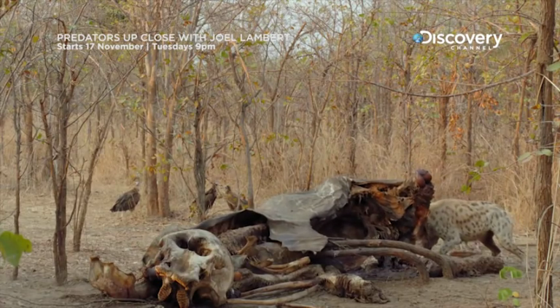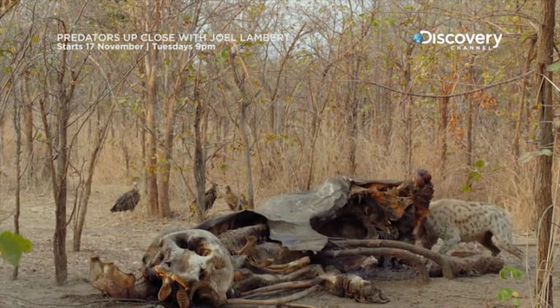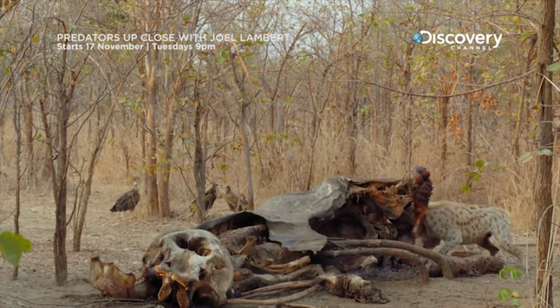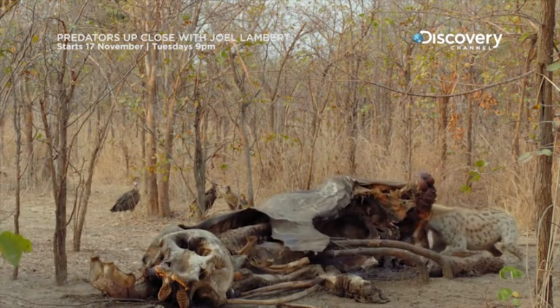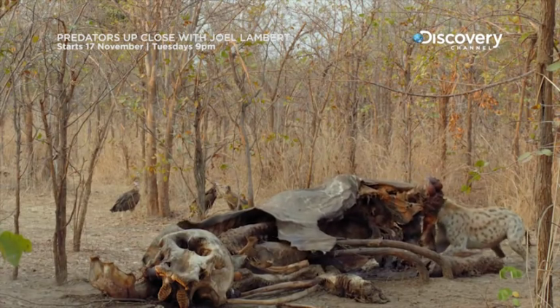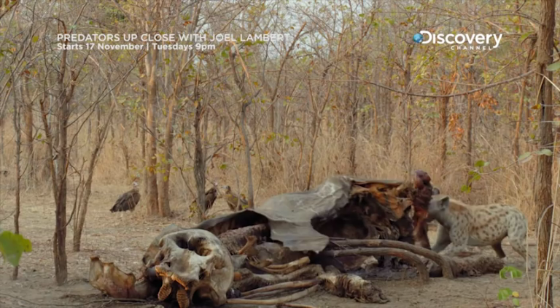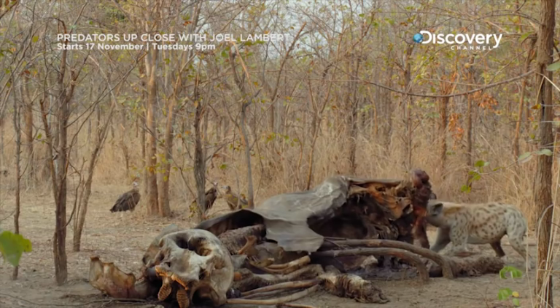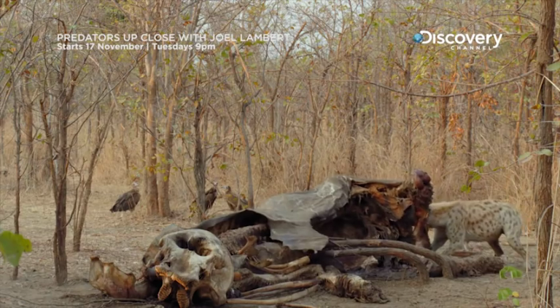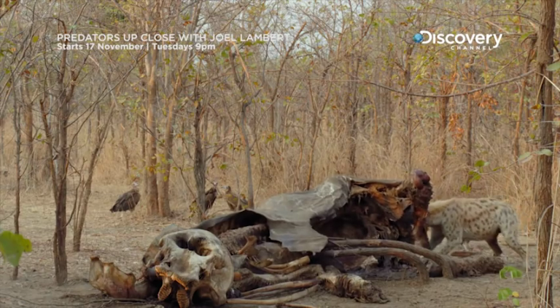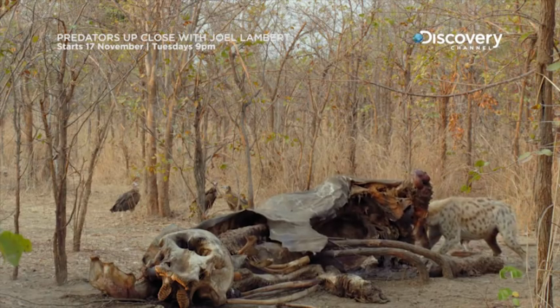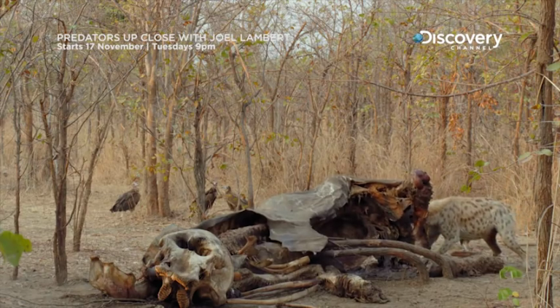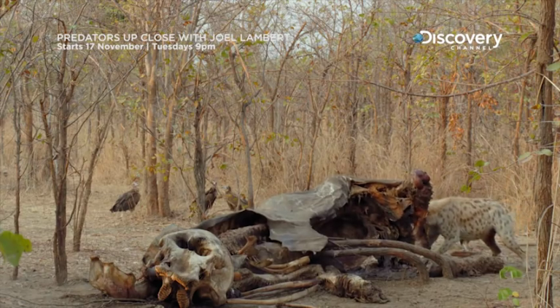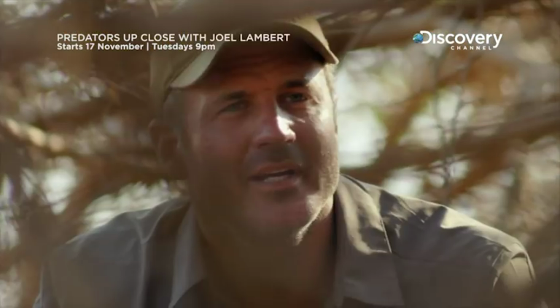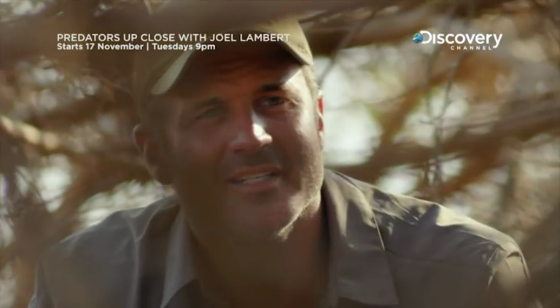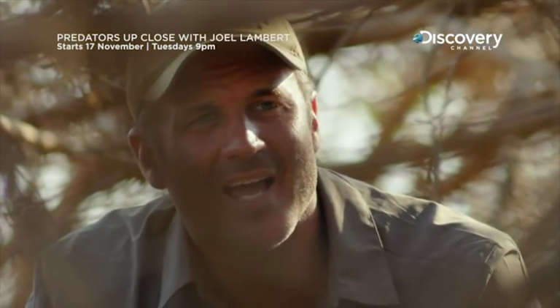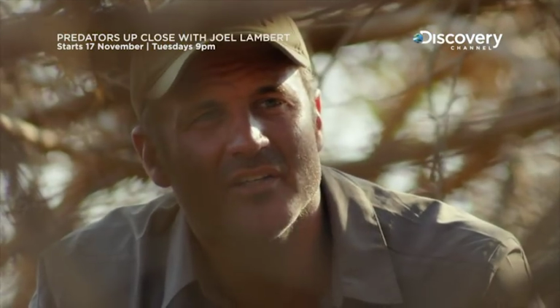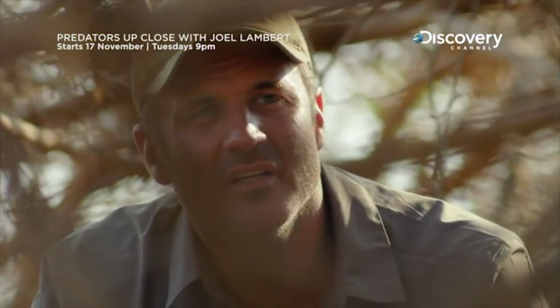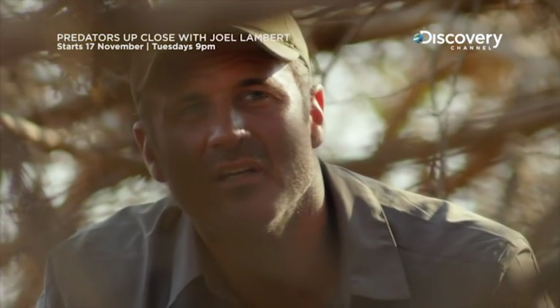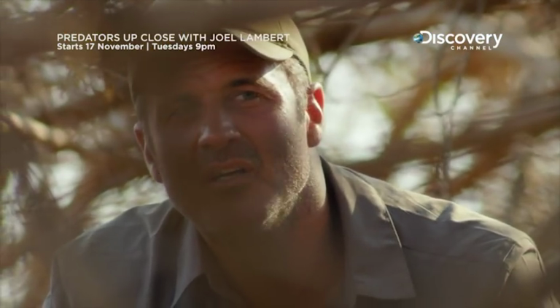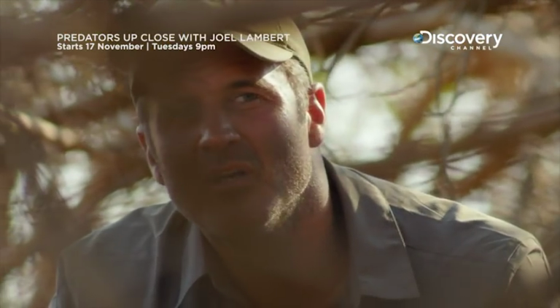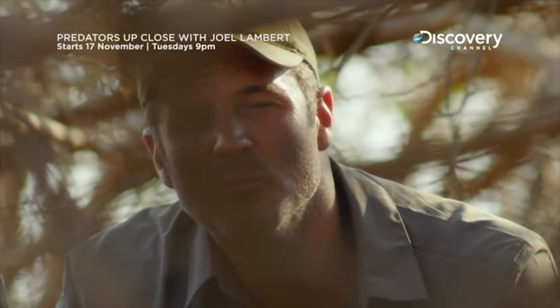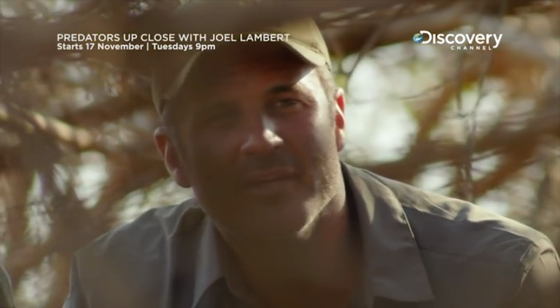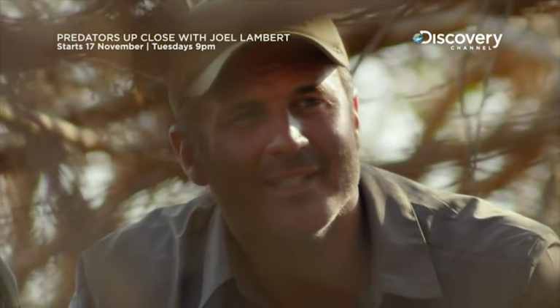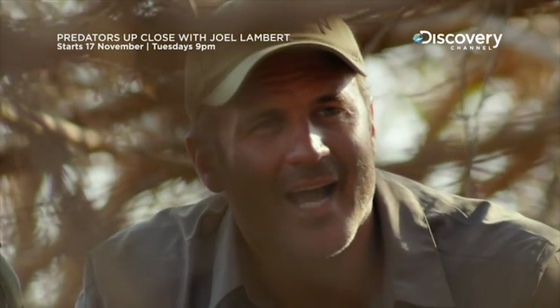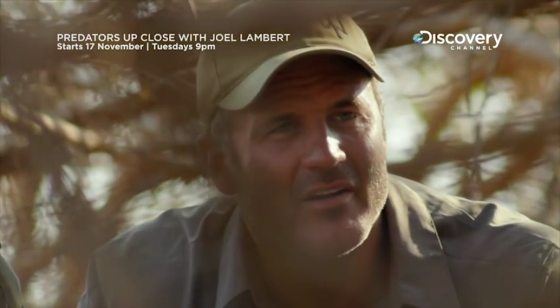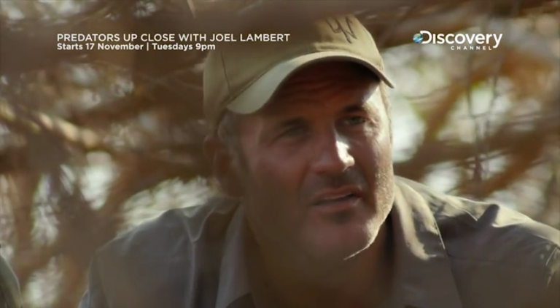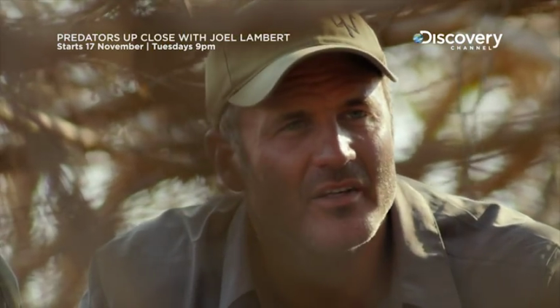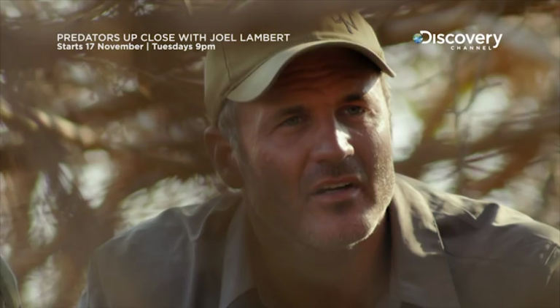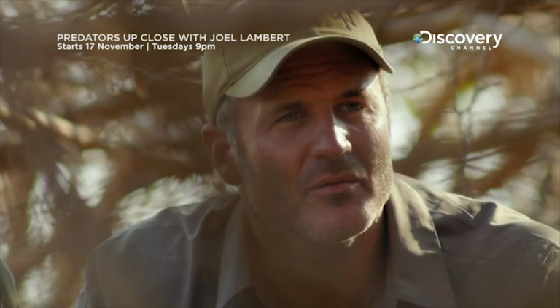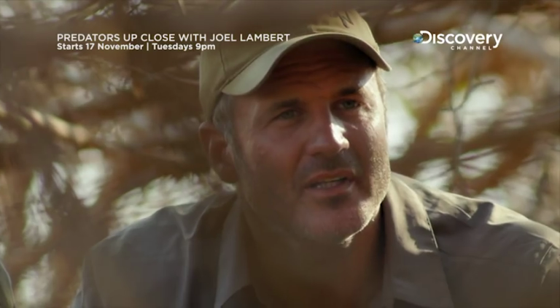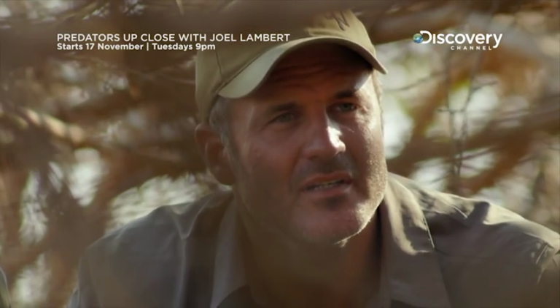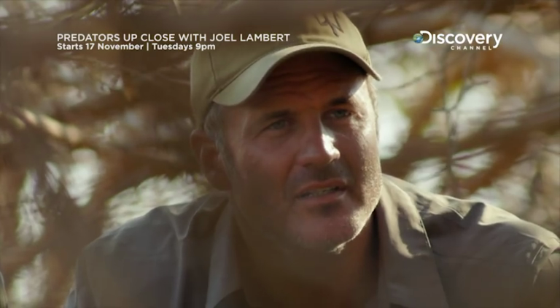Oh, my... Look at the power of that animal. He's actually moving that entire elephant carcass when he tugs.